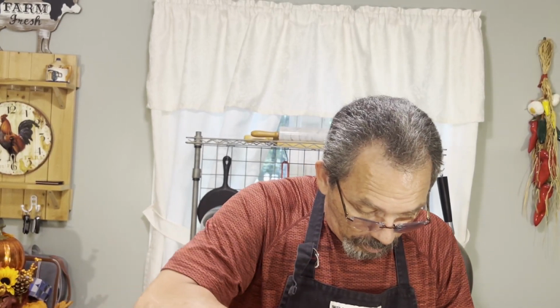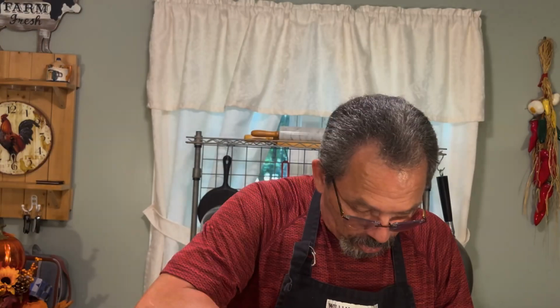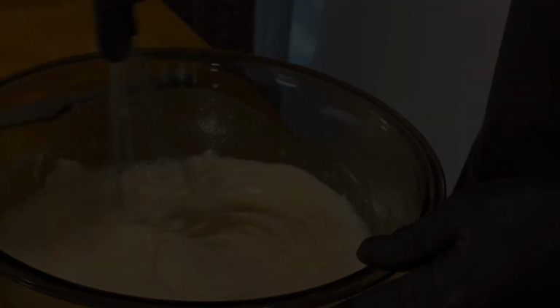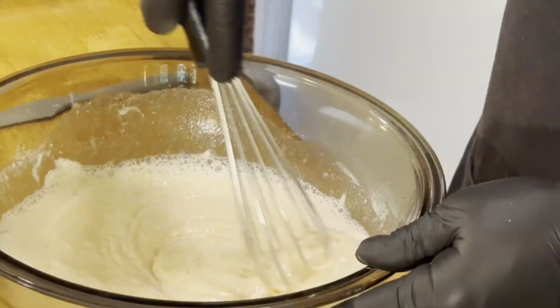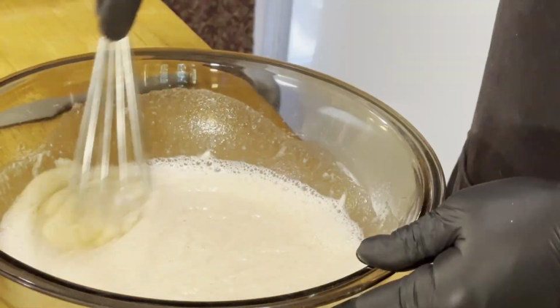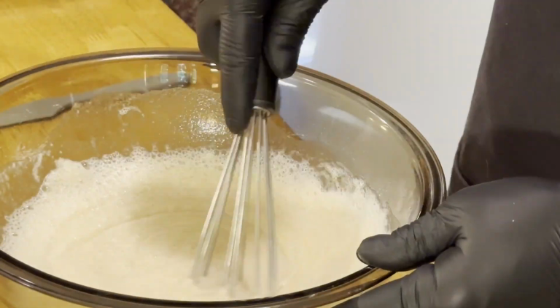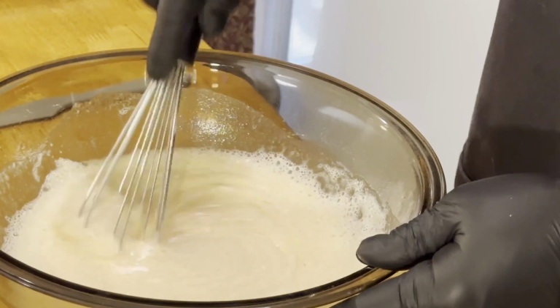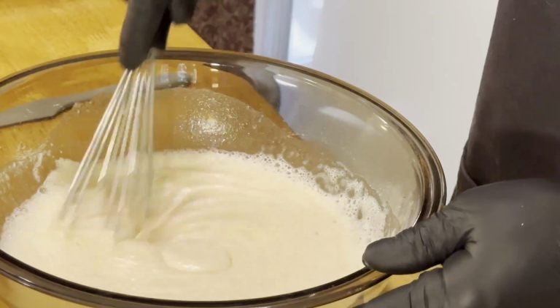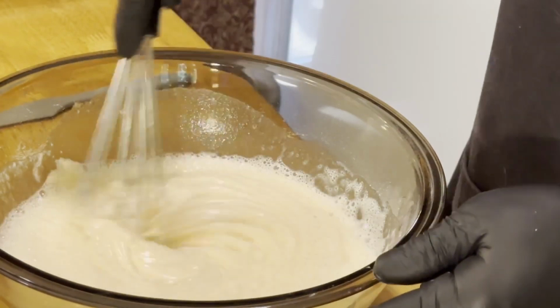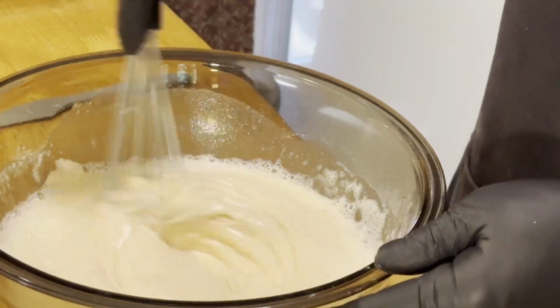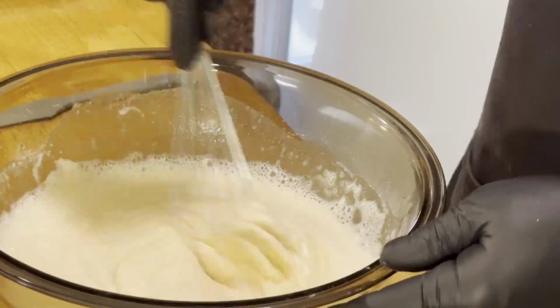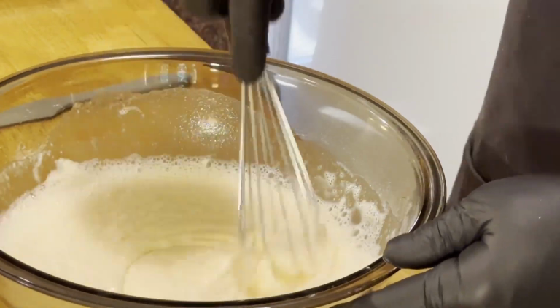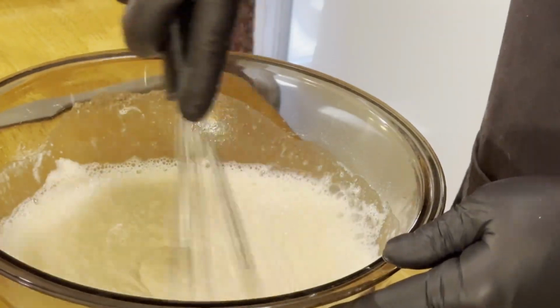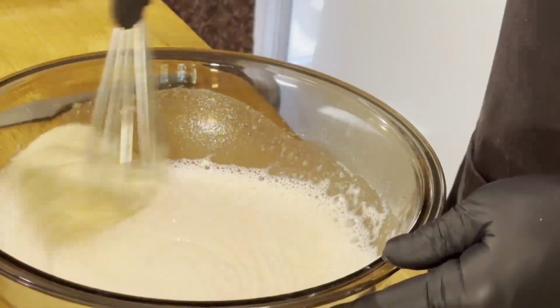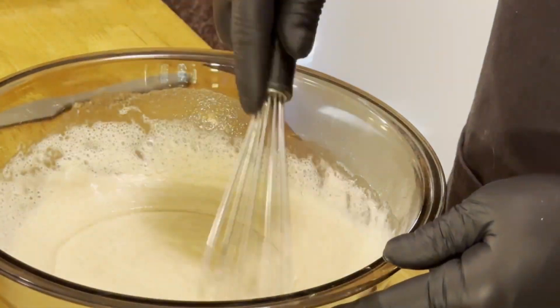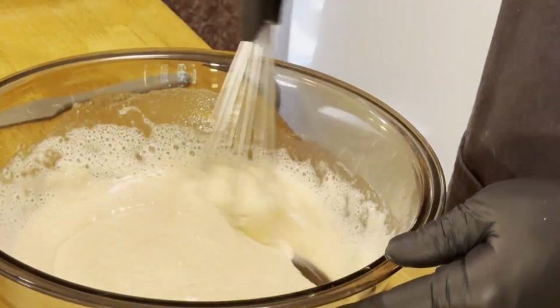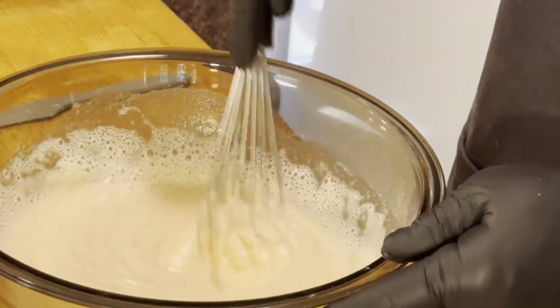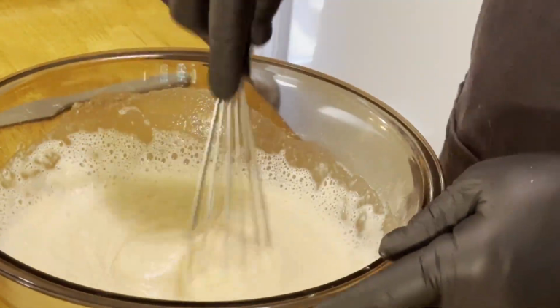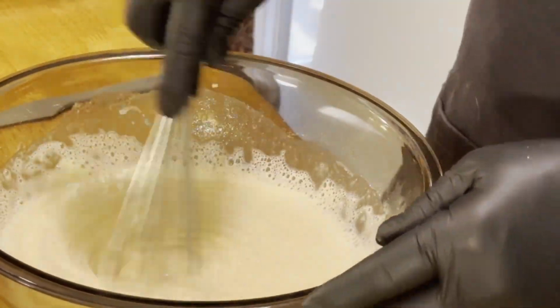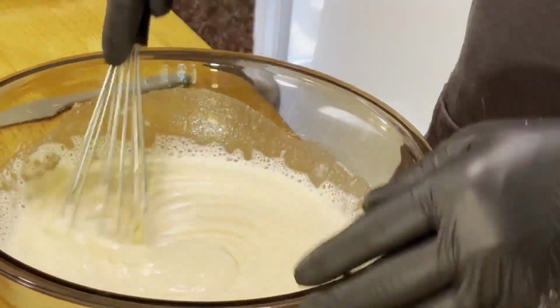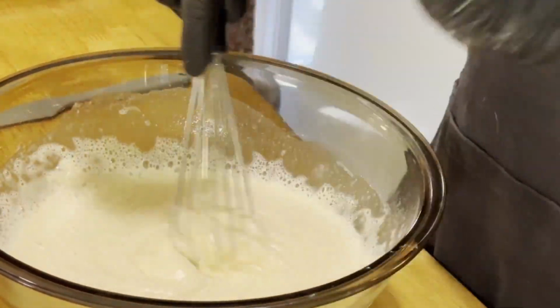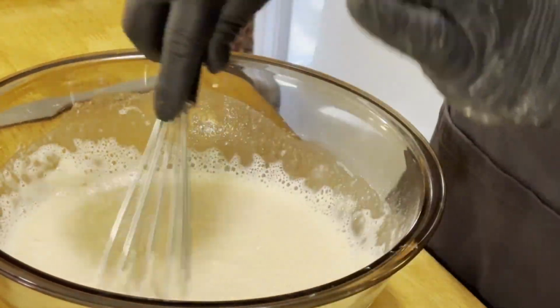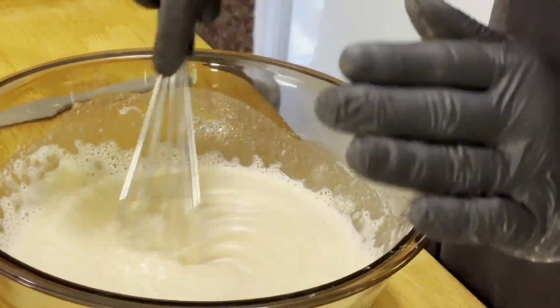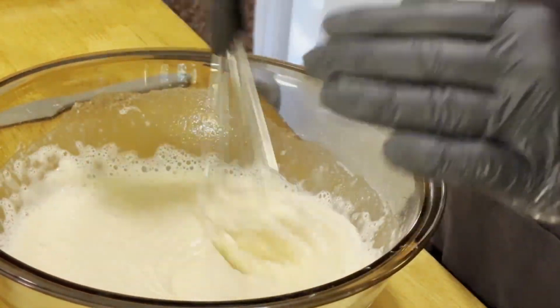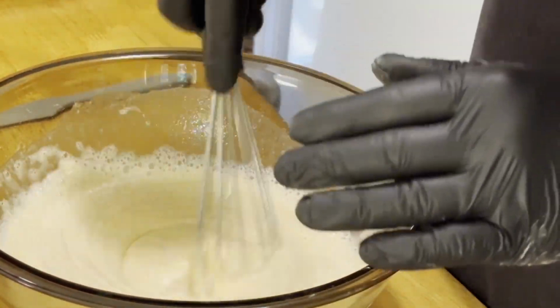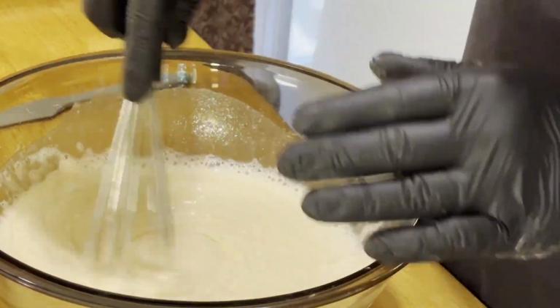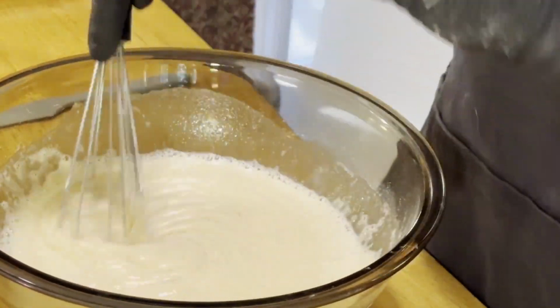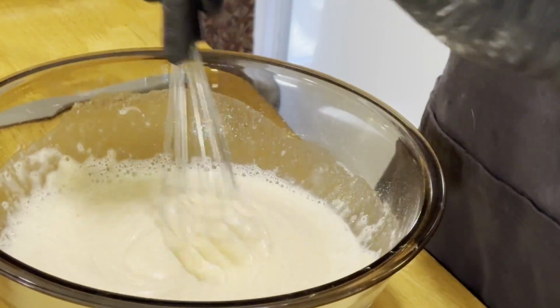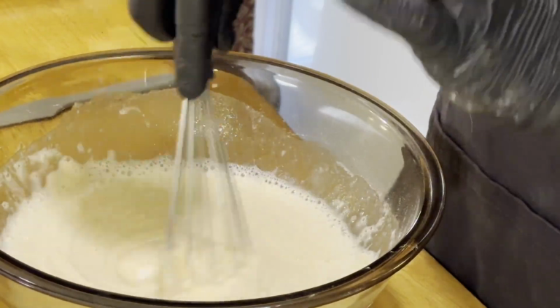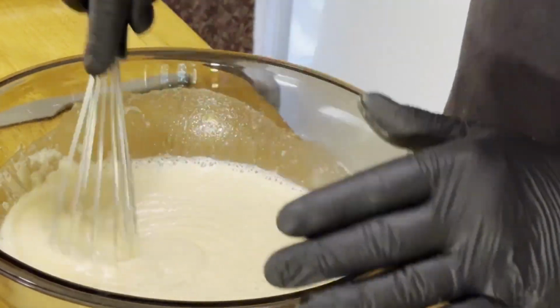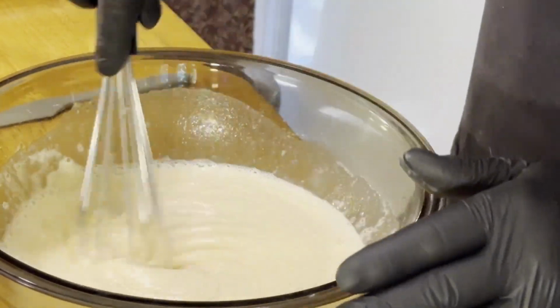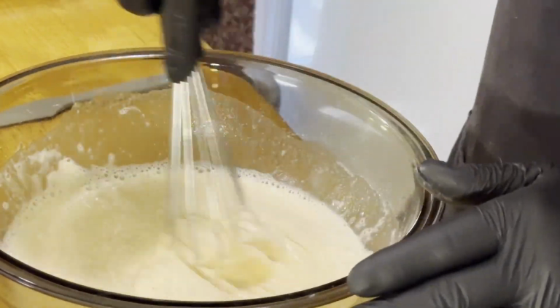We're just going to mix this up real well. Make sure to get all the lumps out of it — we want a nice smooth batter.